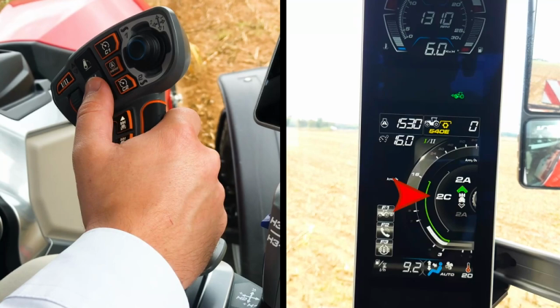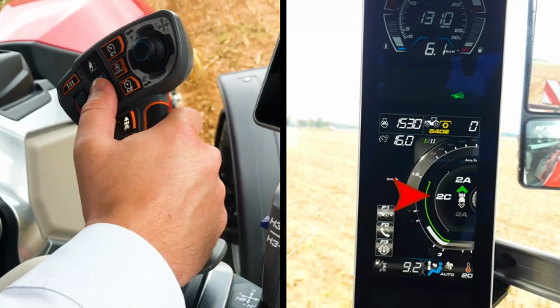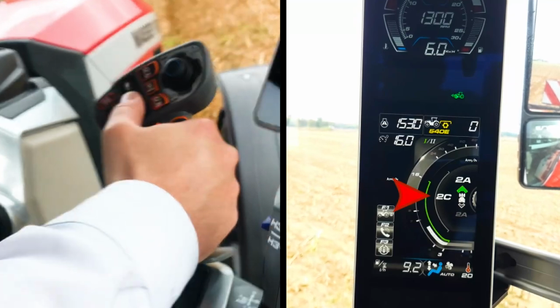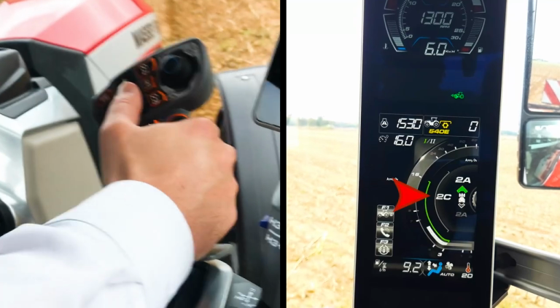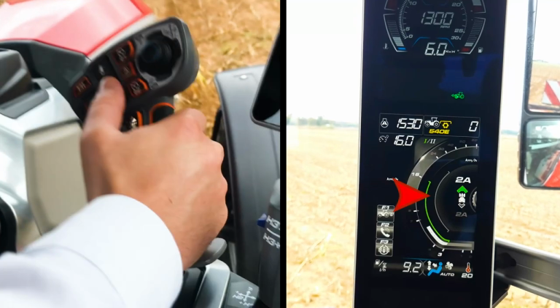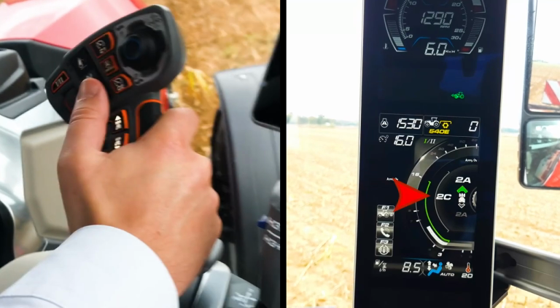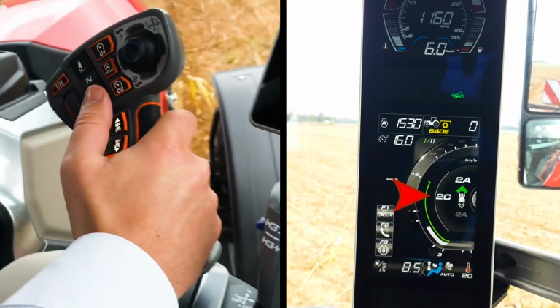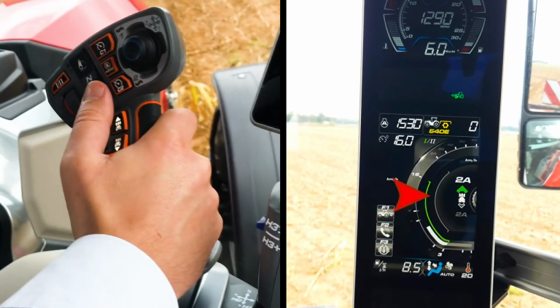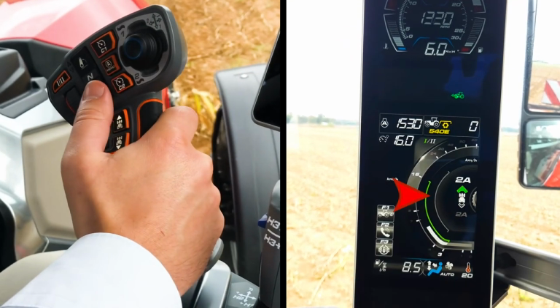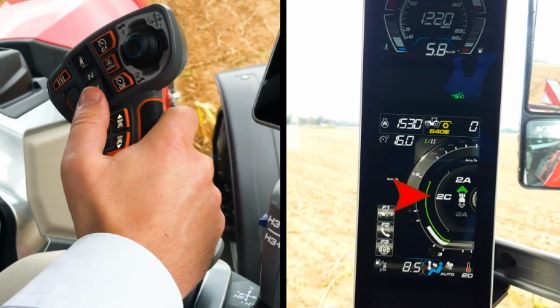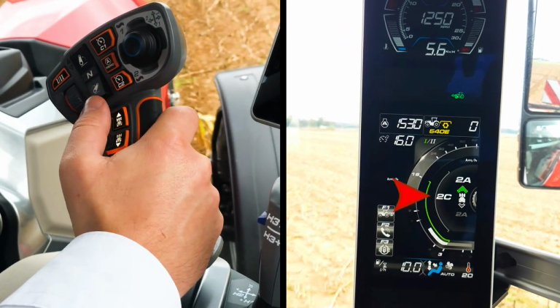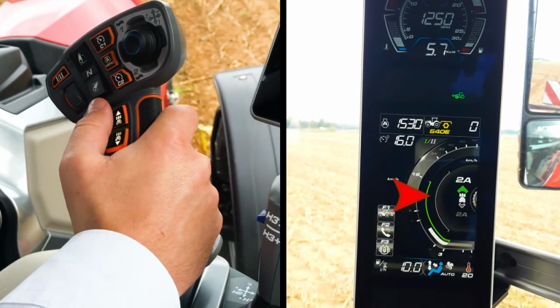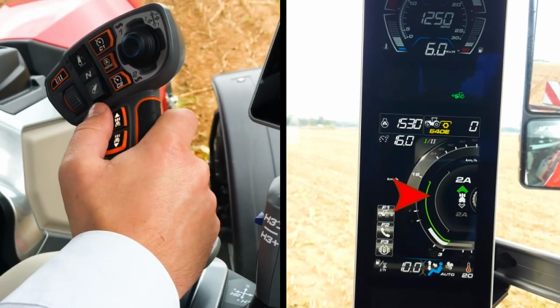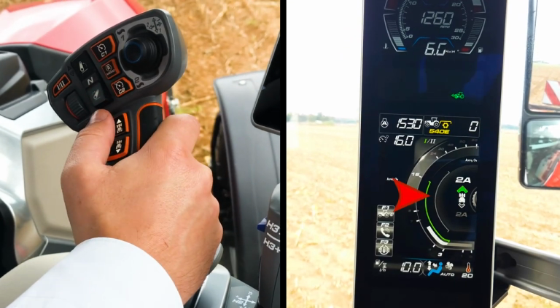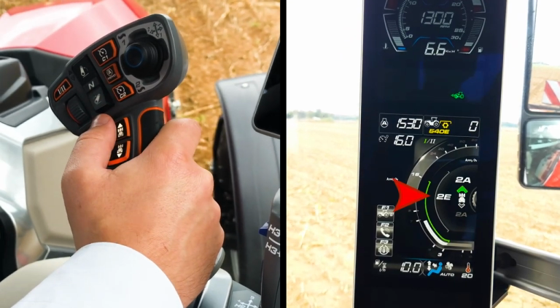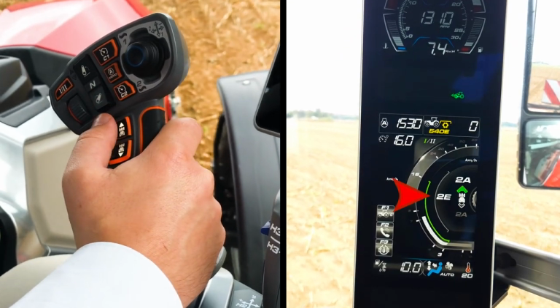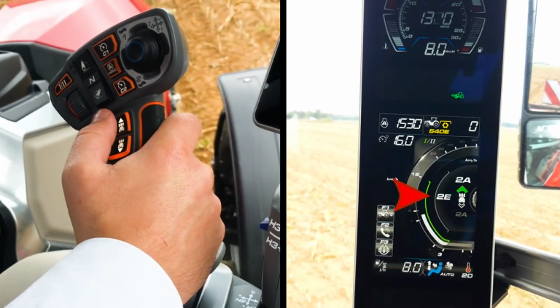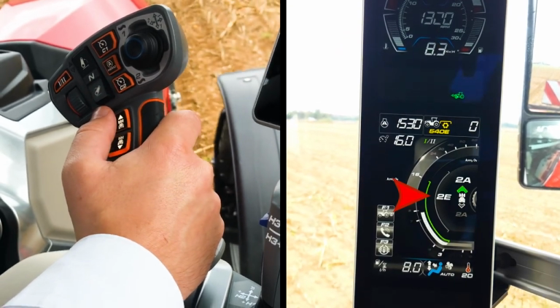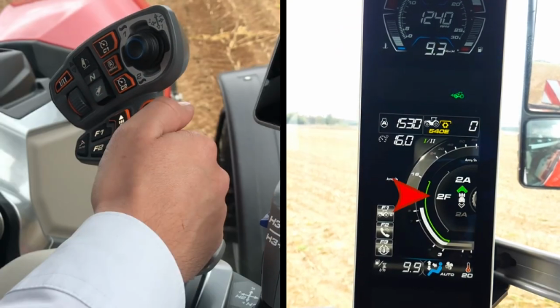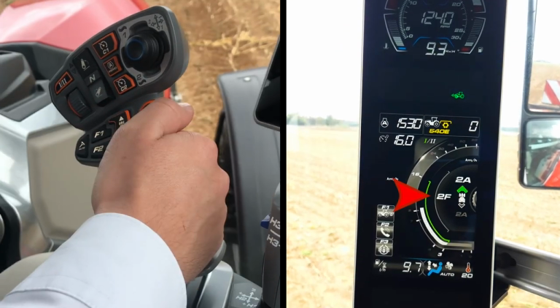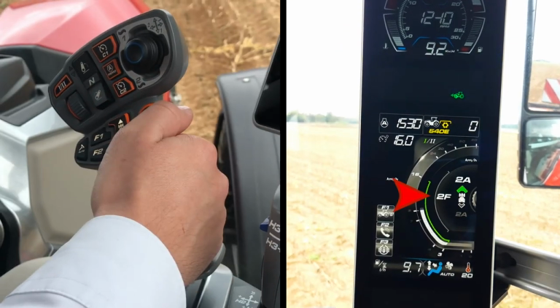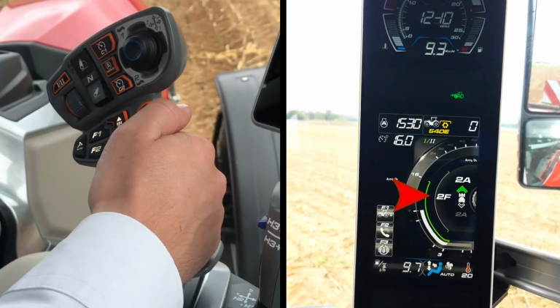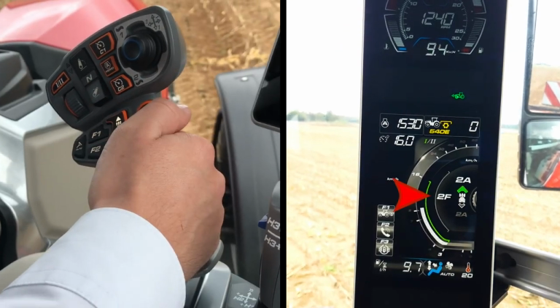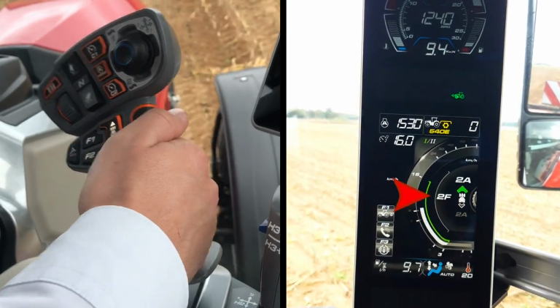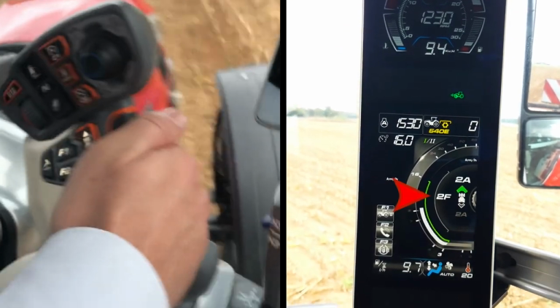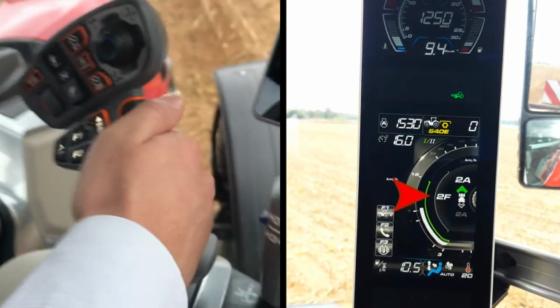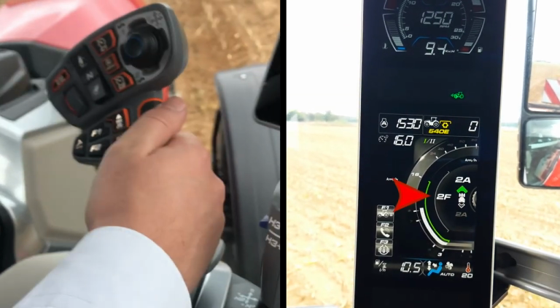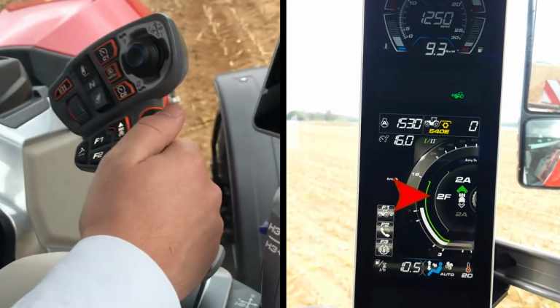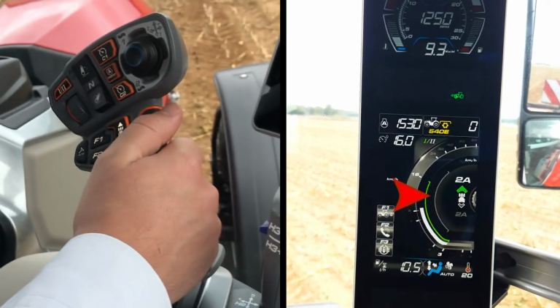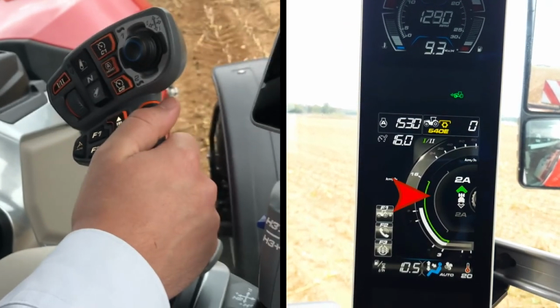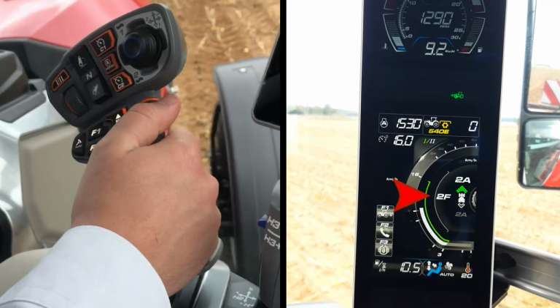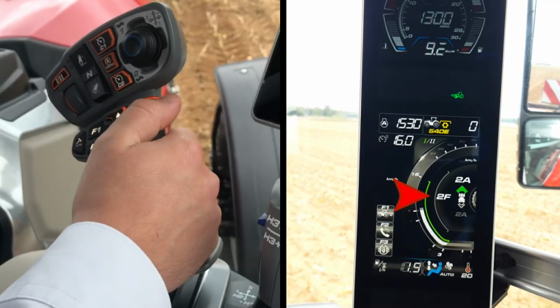Push full notch will increase the power shift. Pull full notch will decrease the power shift.